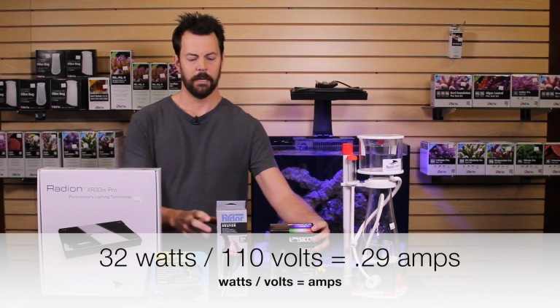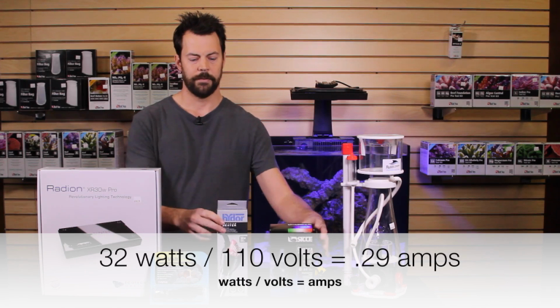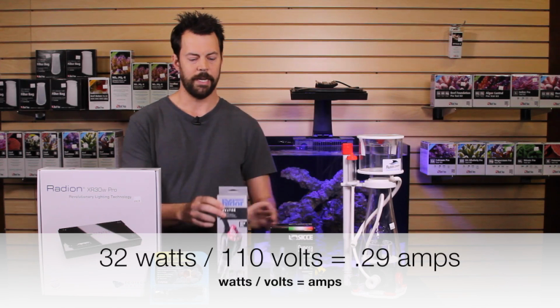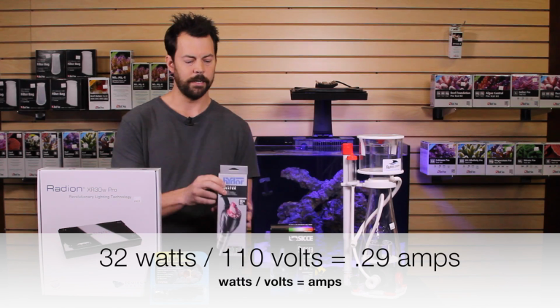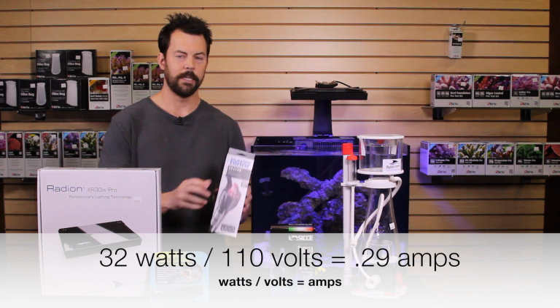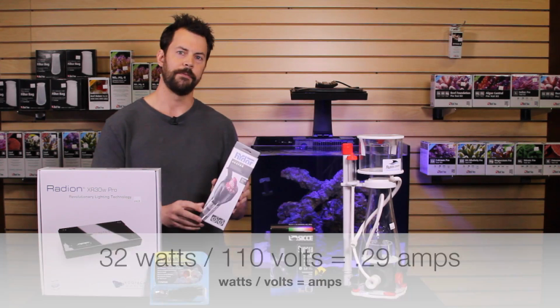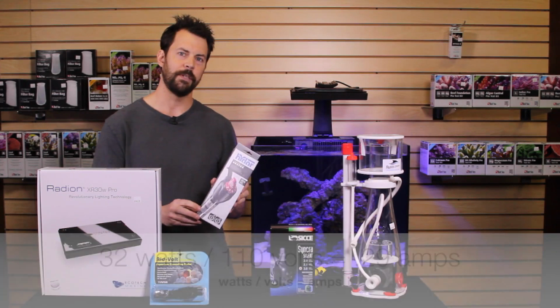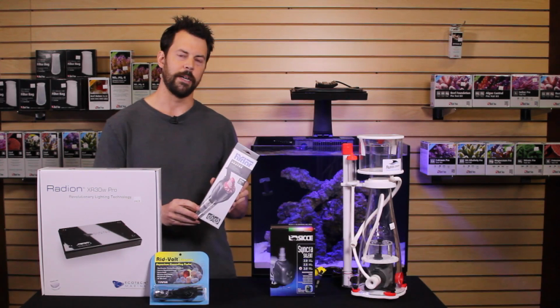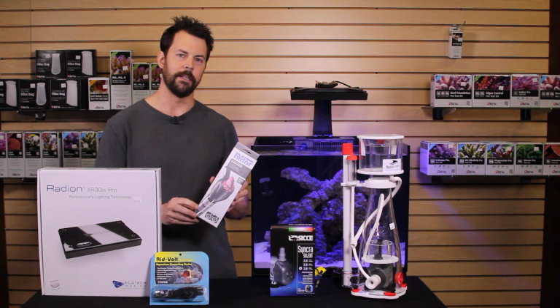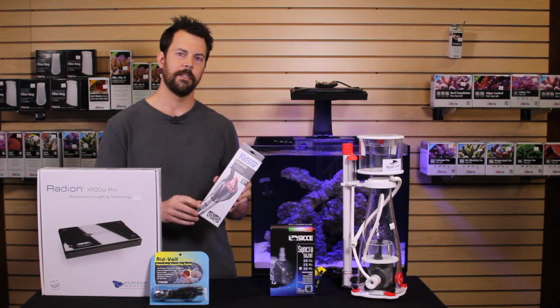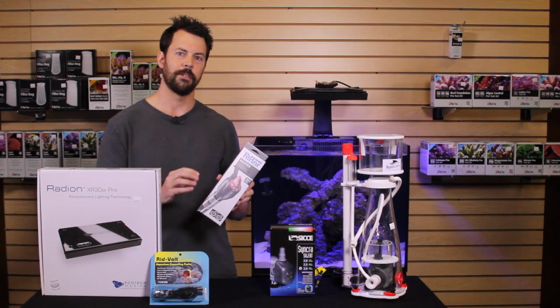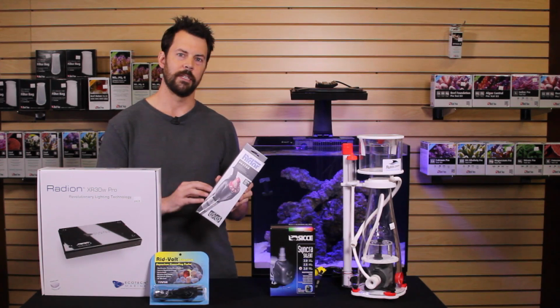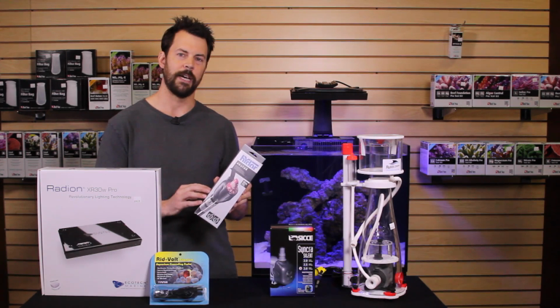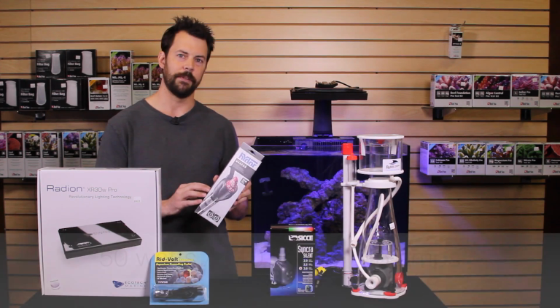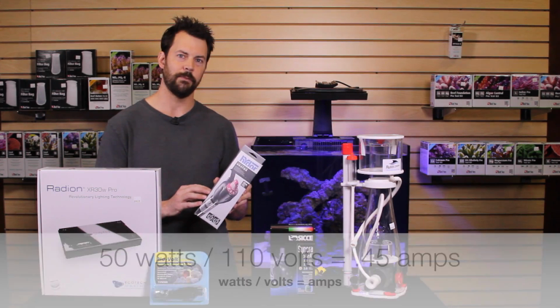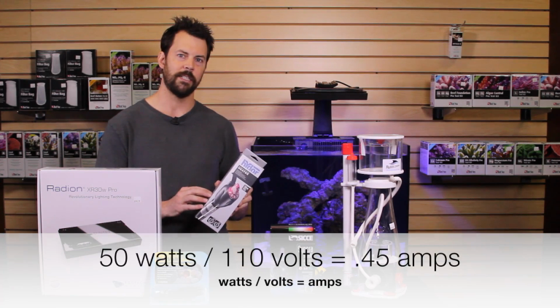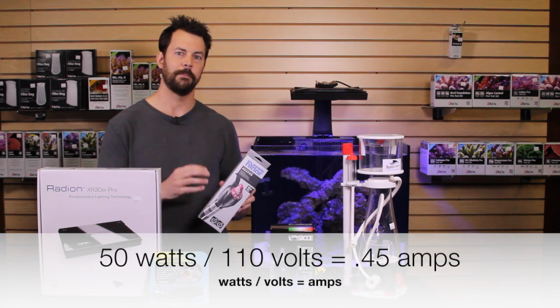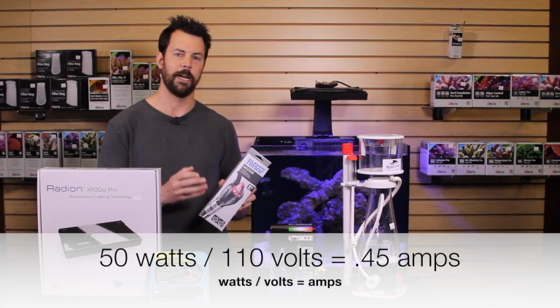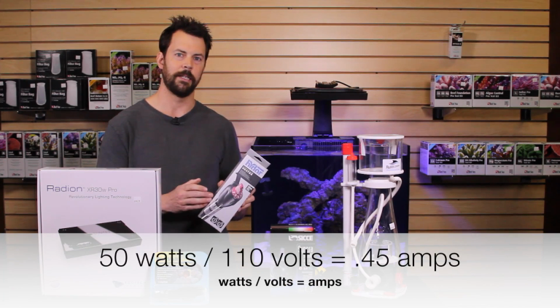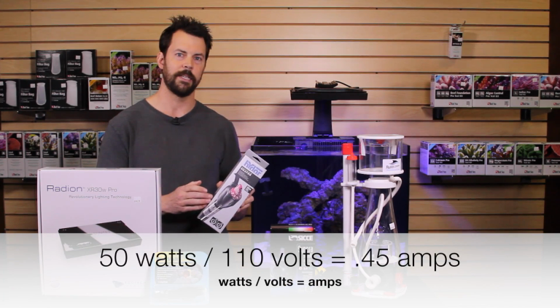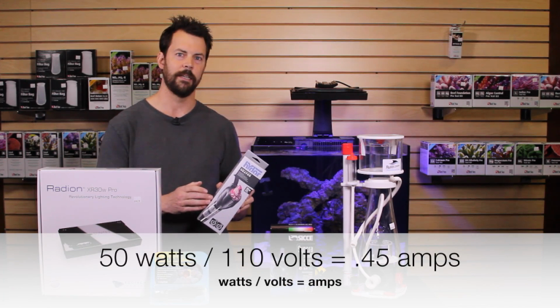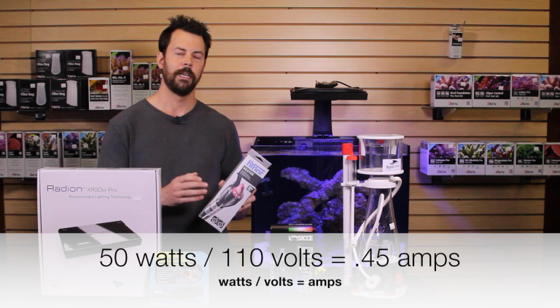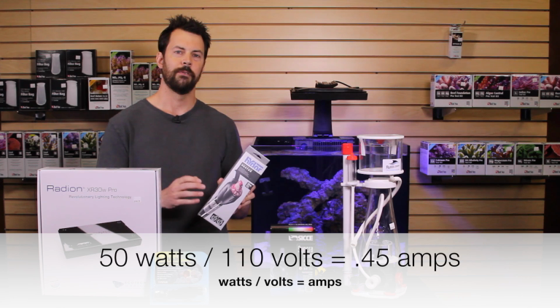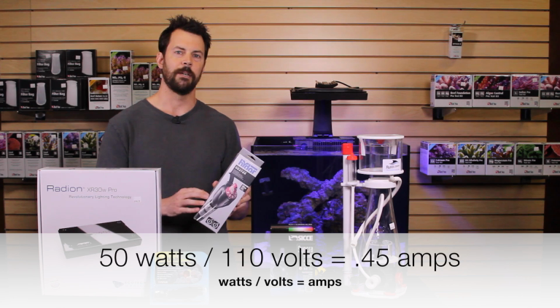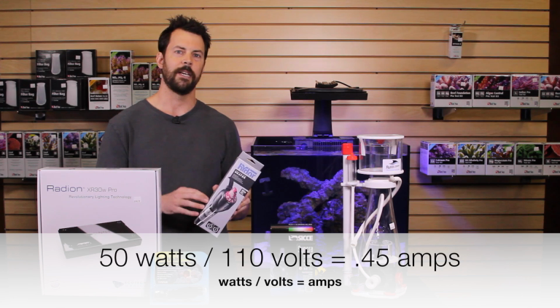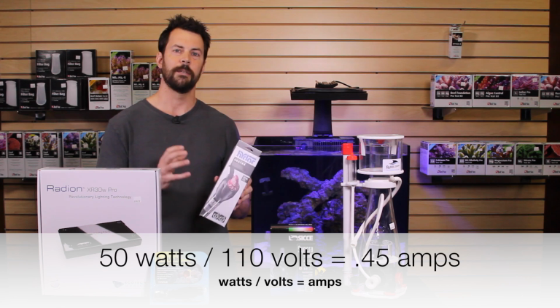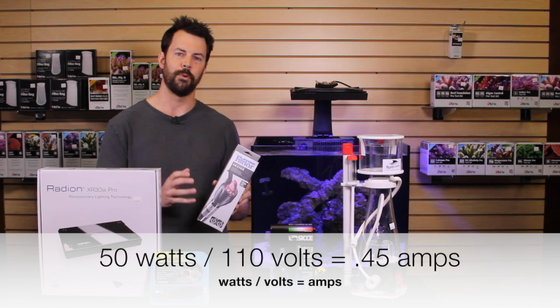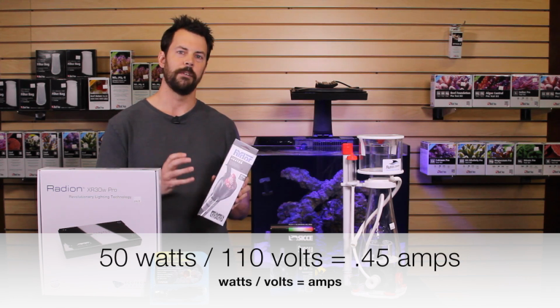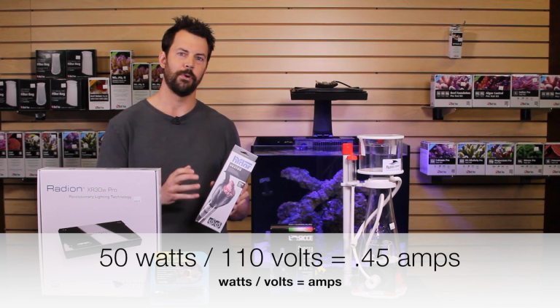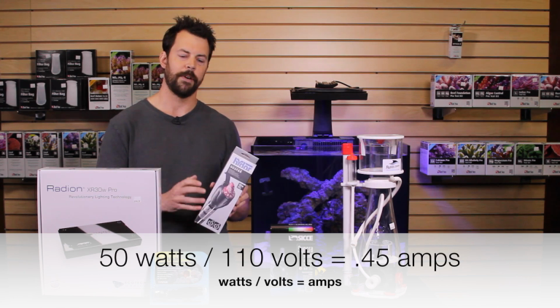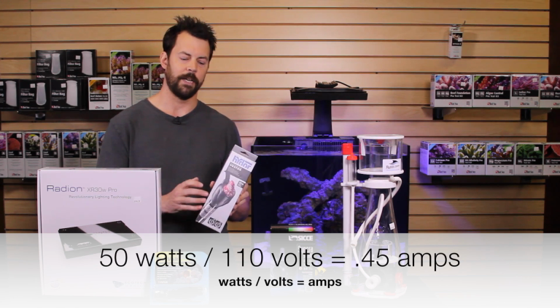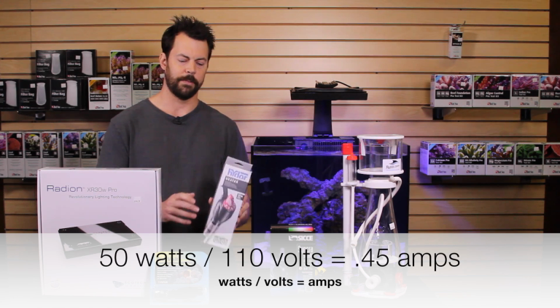For the heater, it's a 50-watt heater, so we're going to divide 50 watts by 110, which comes out to 0.45 amps.